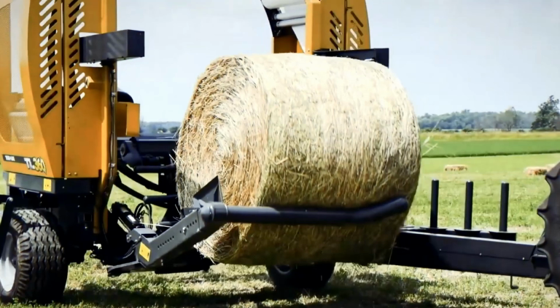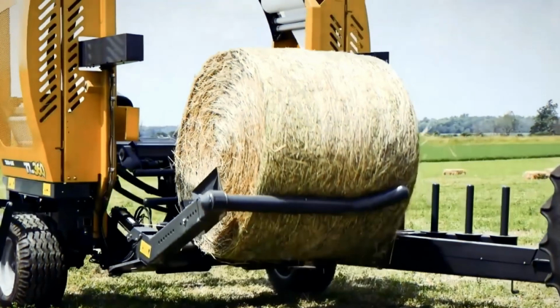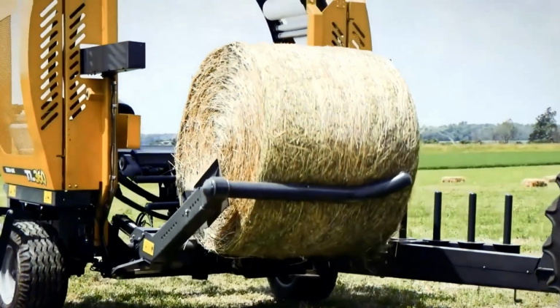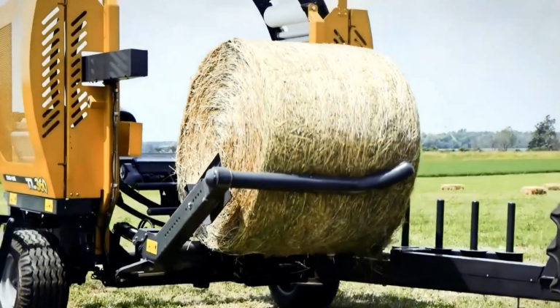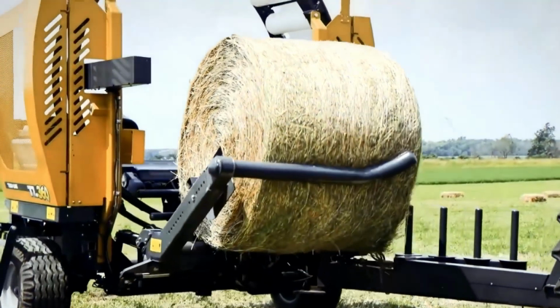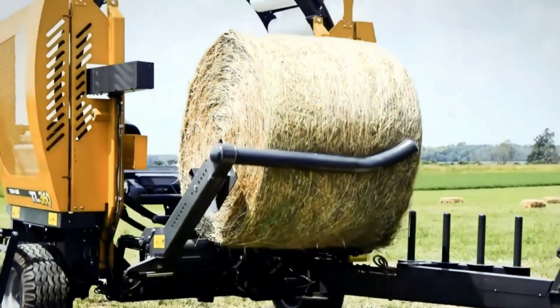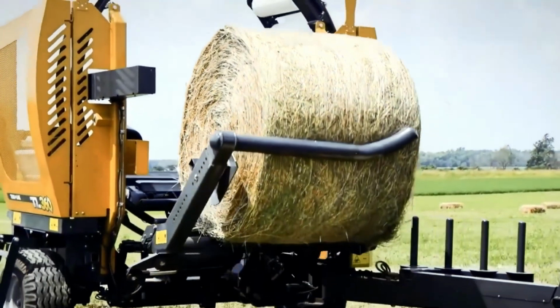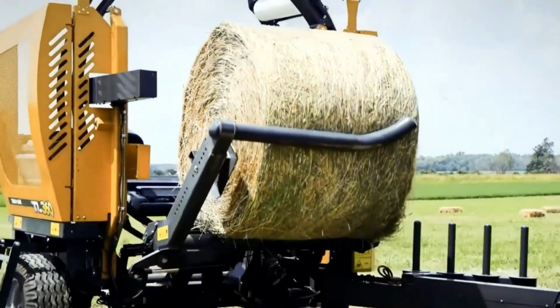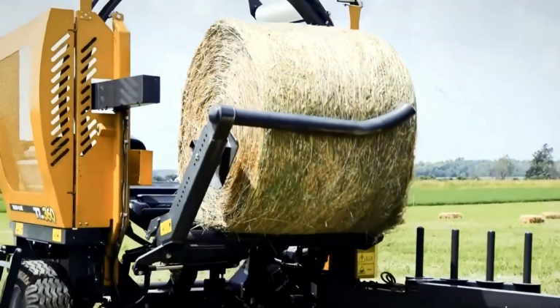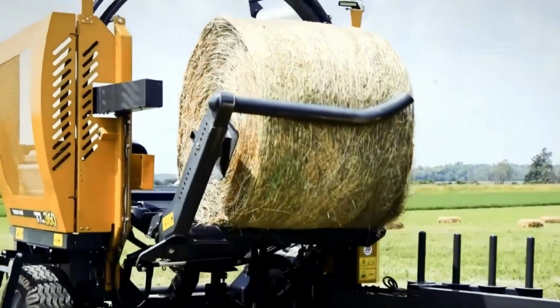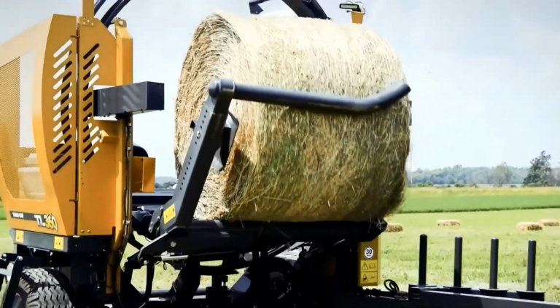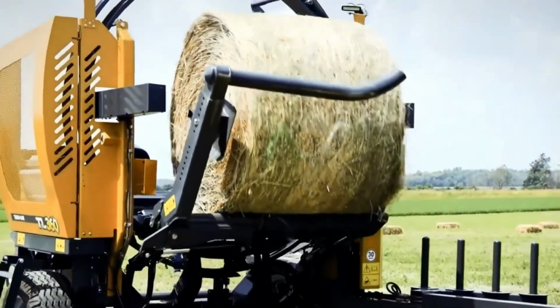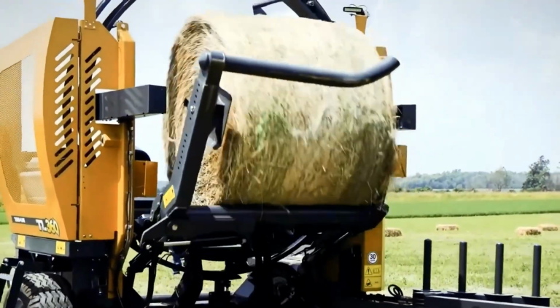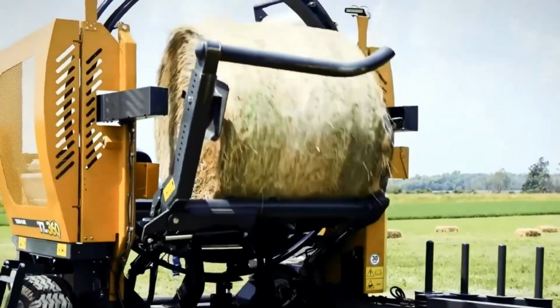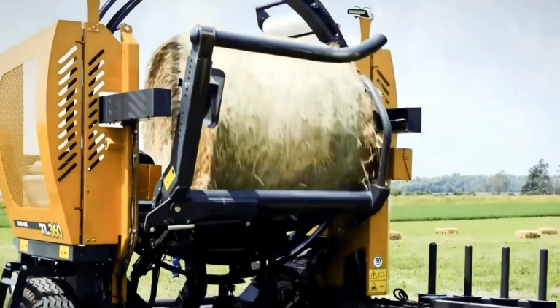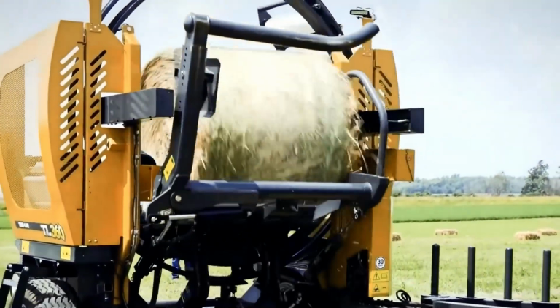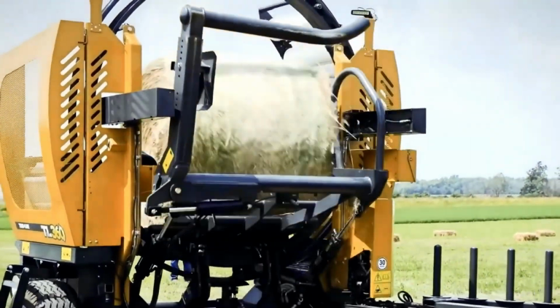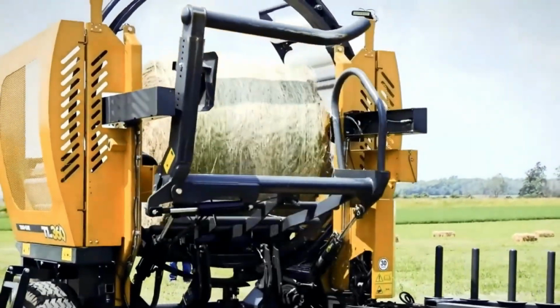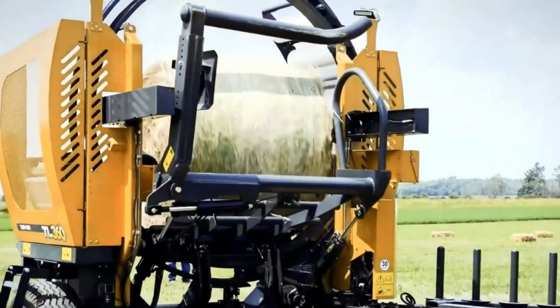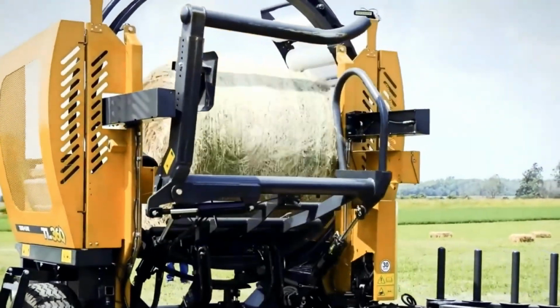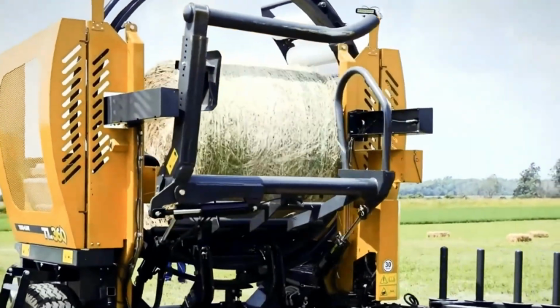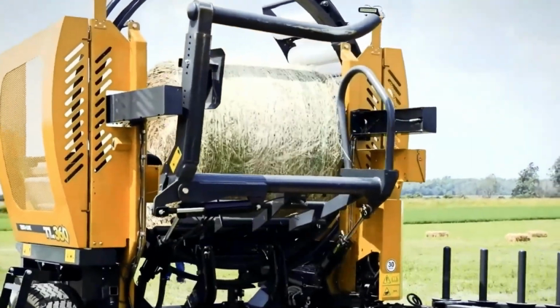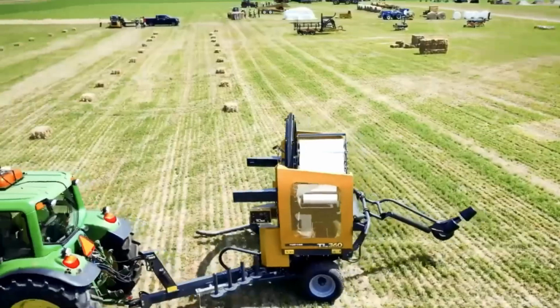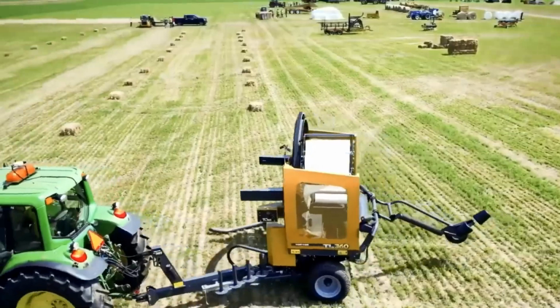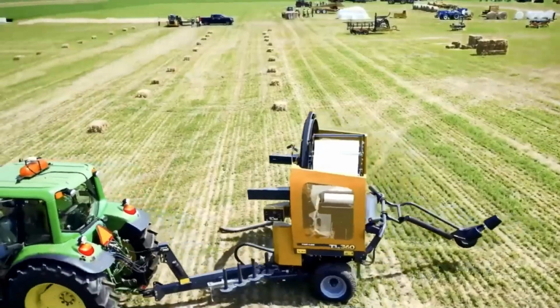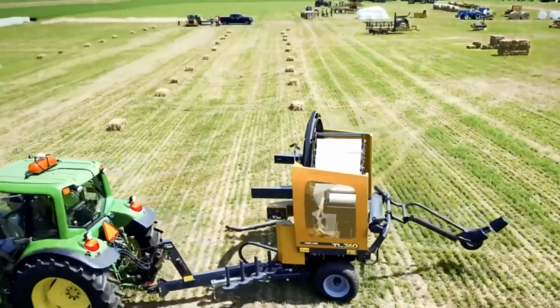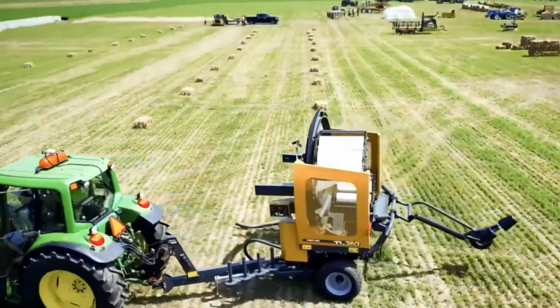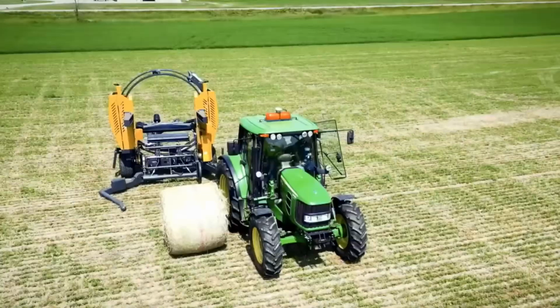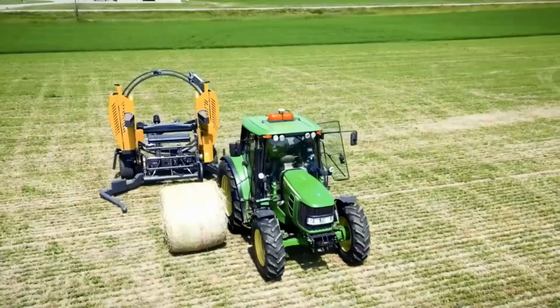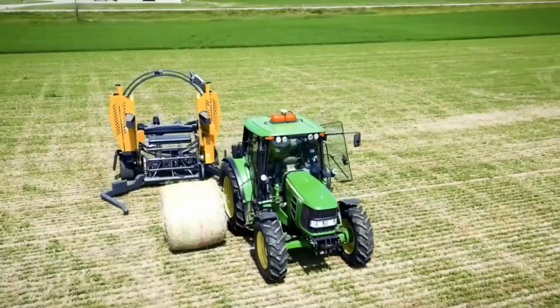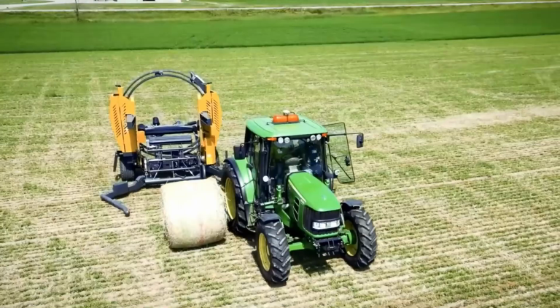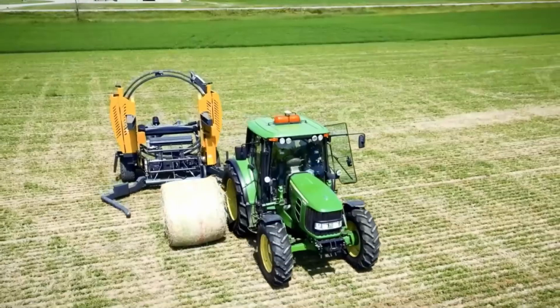Welcome back to the channel that takes you on a thrilling journey into the world of heavy equipment machines.